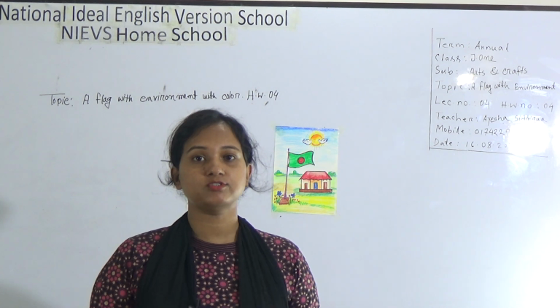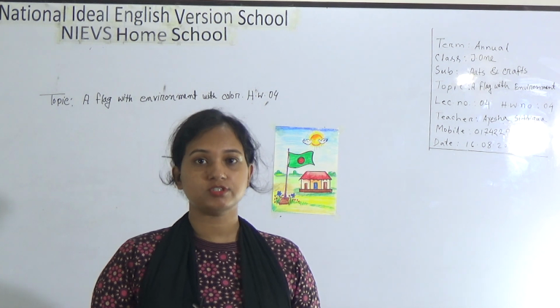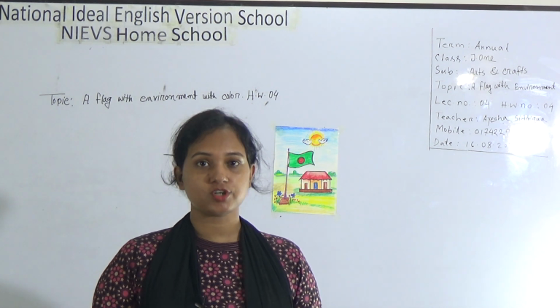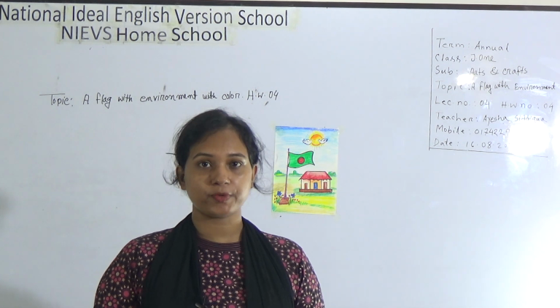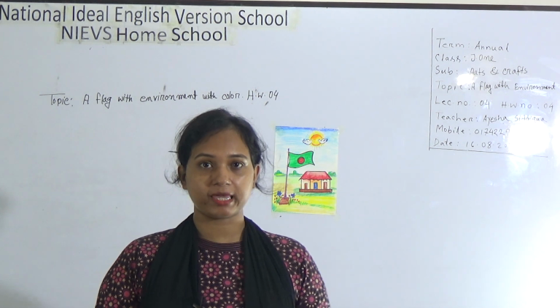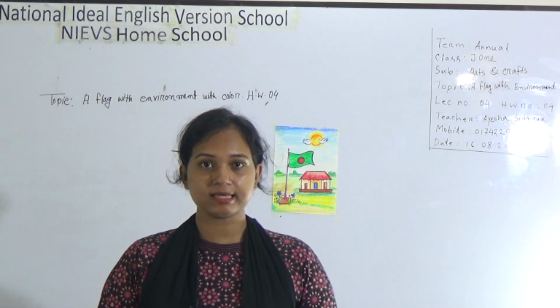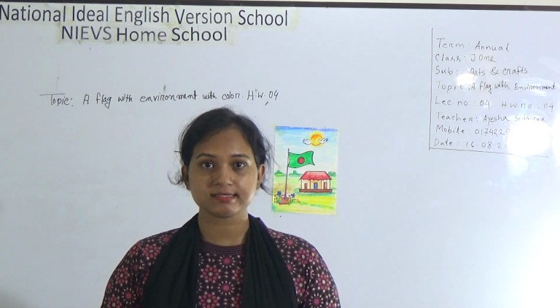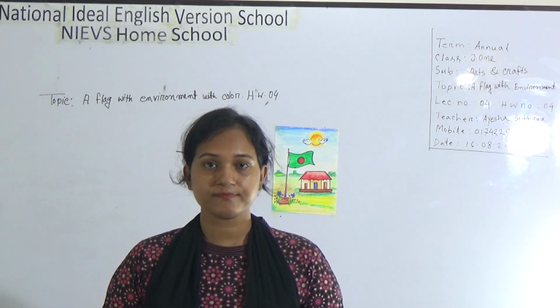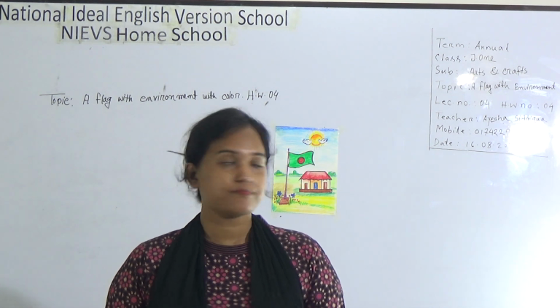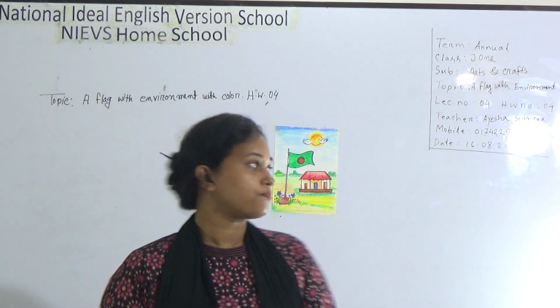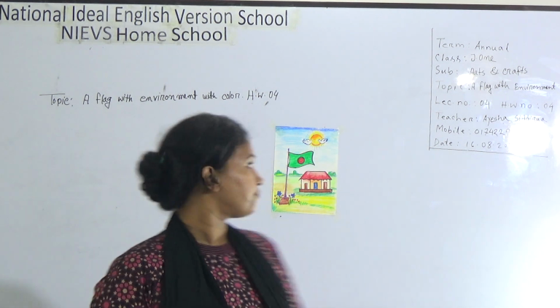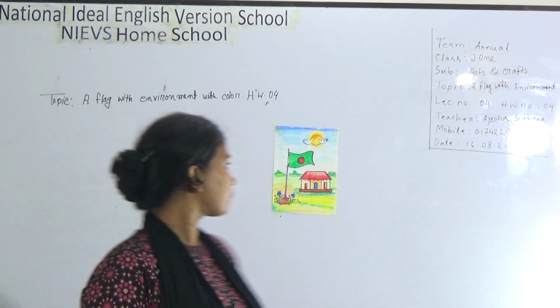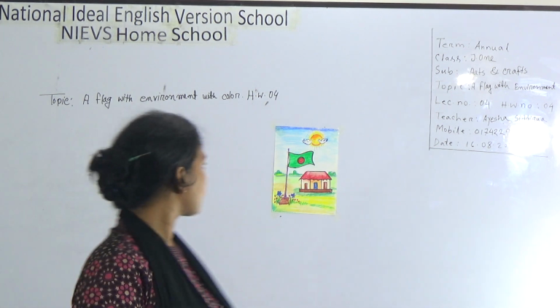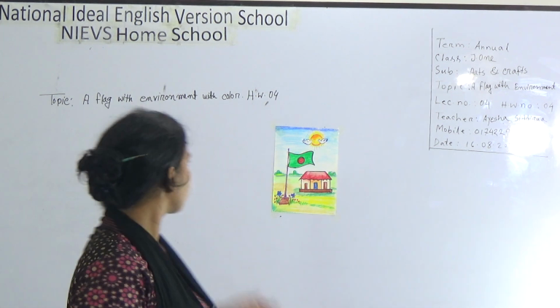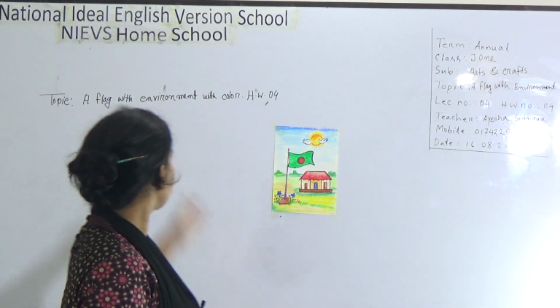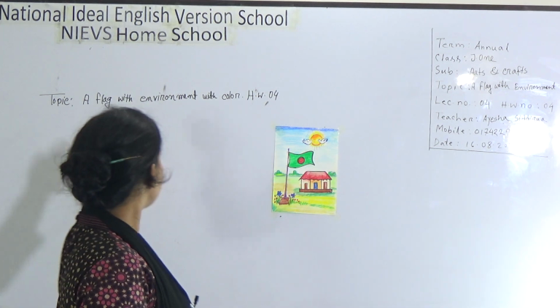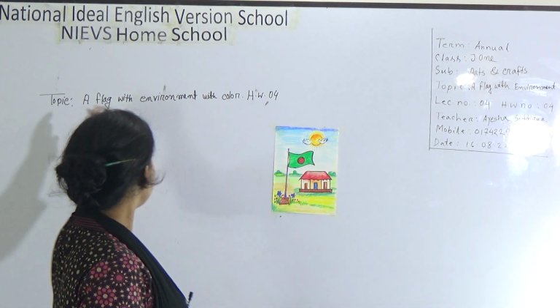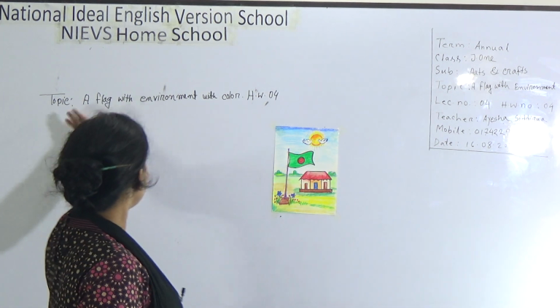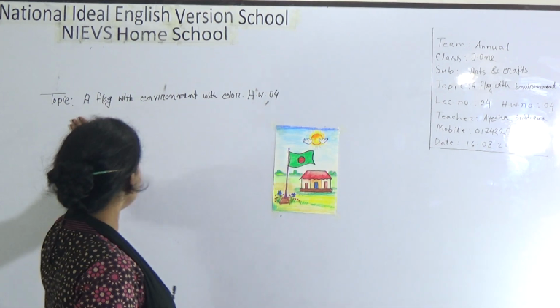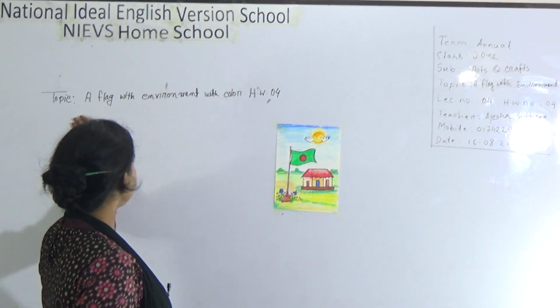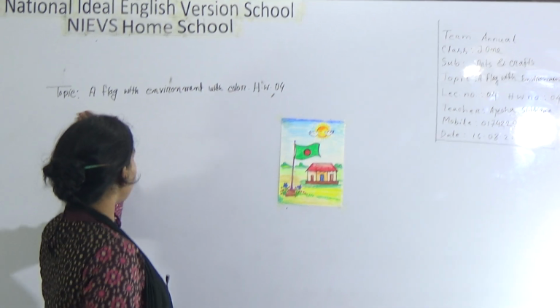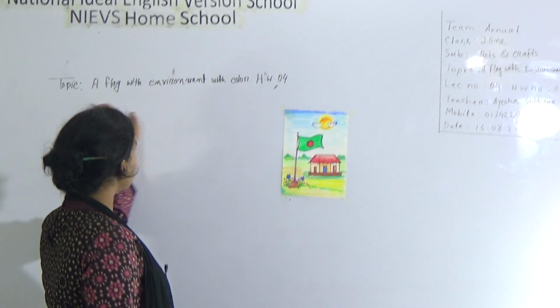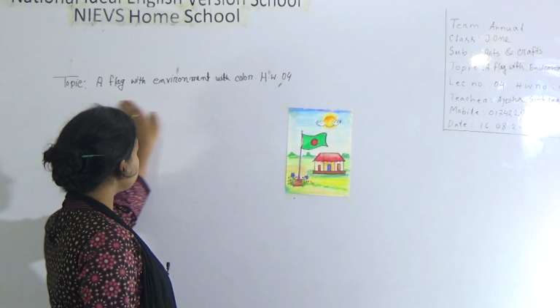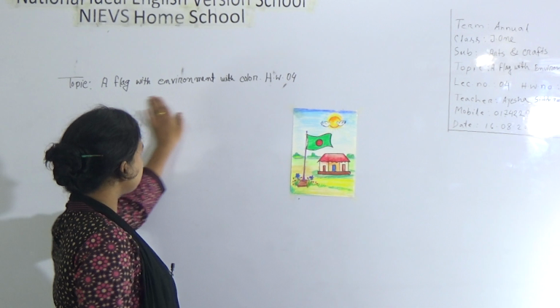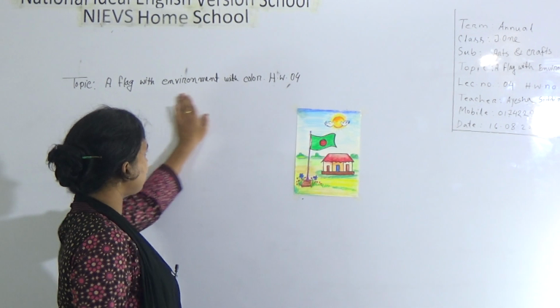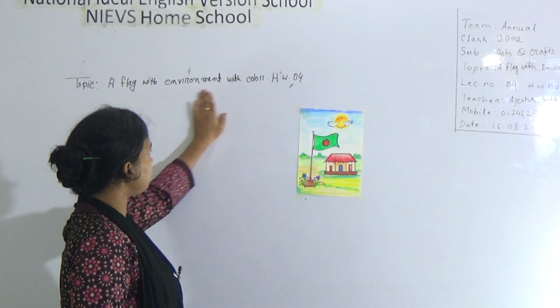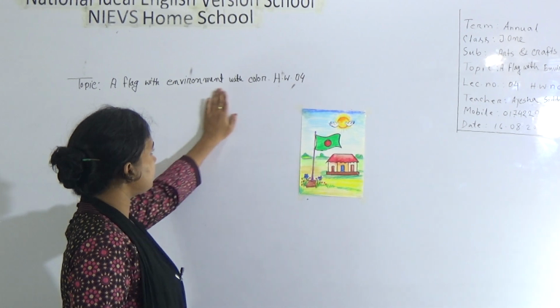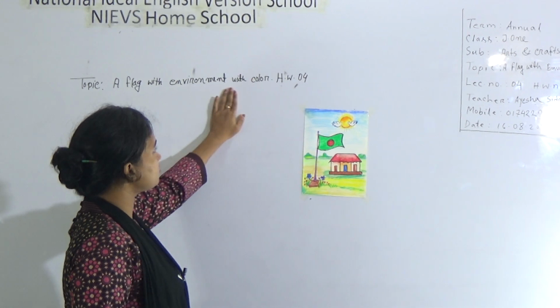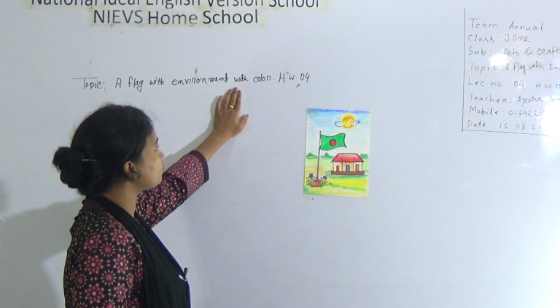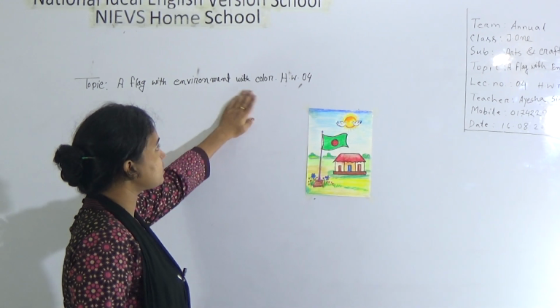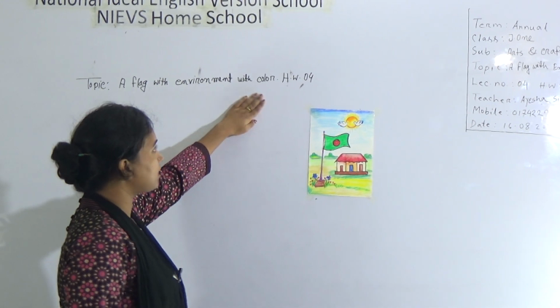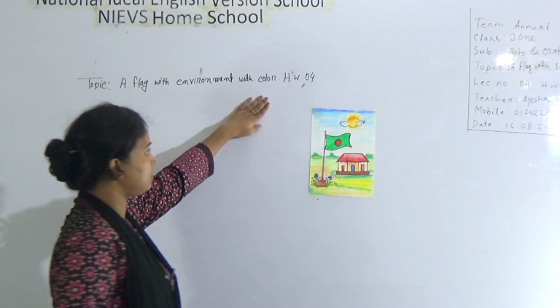And today's topic is: A flag with environment with color.